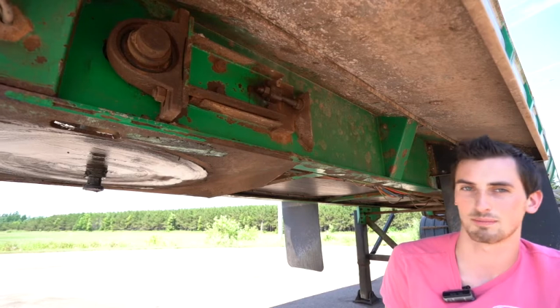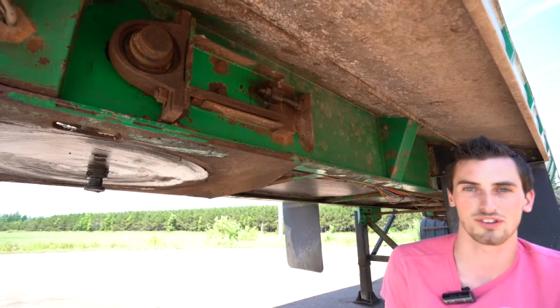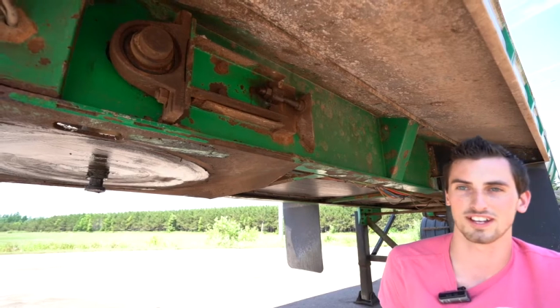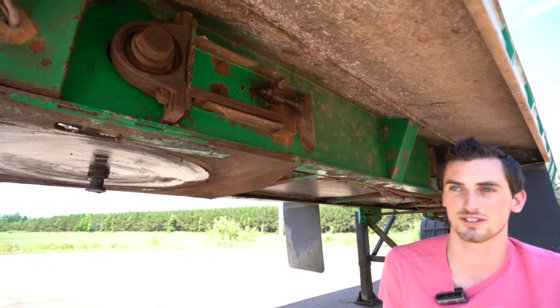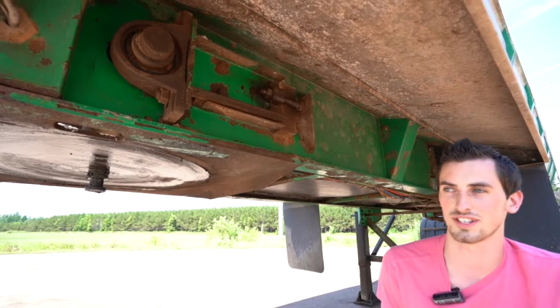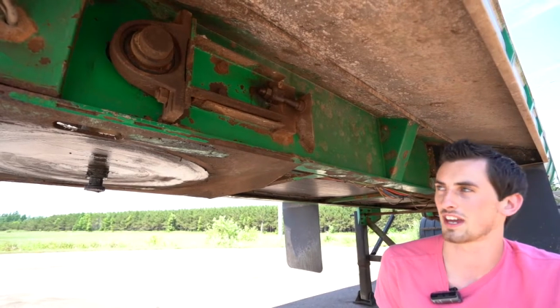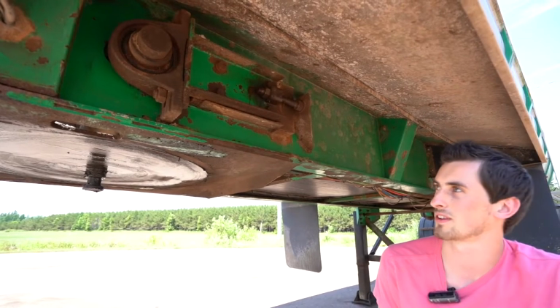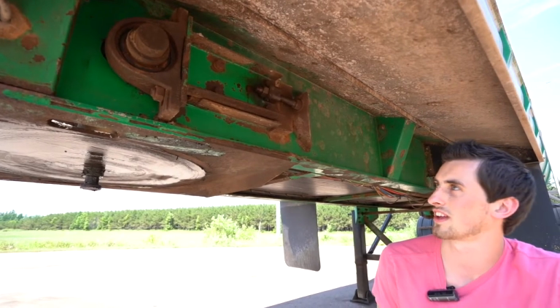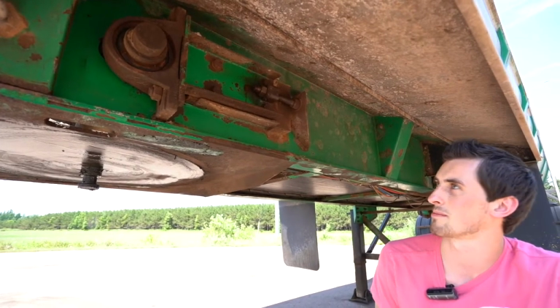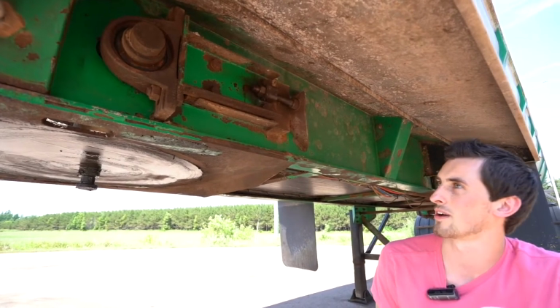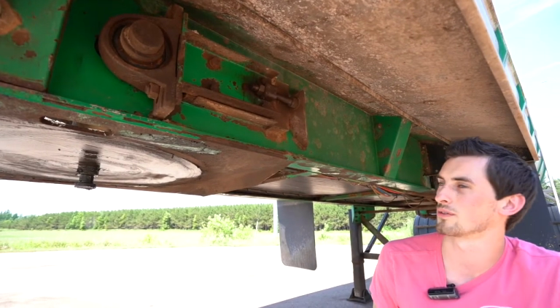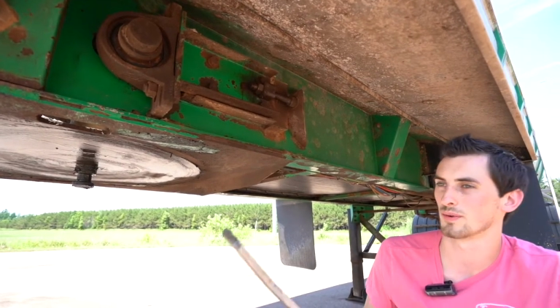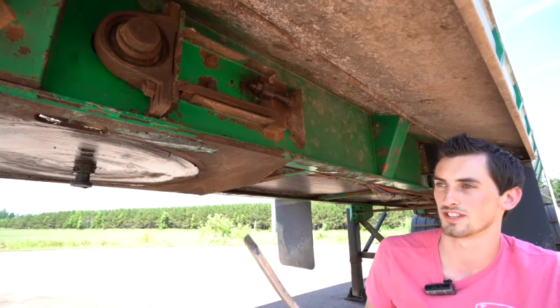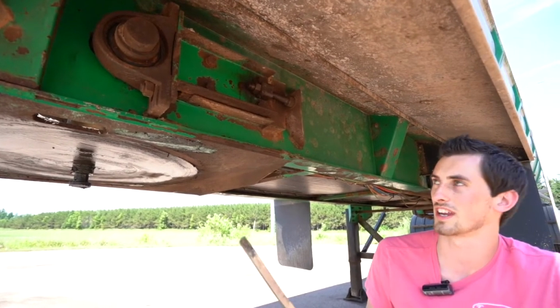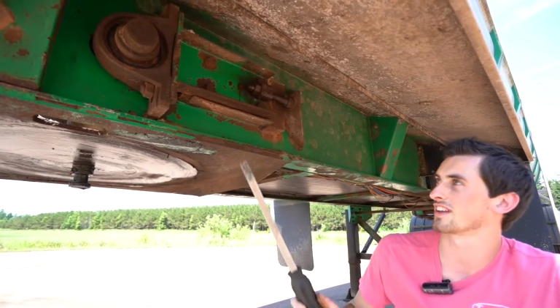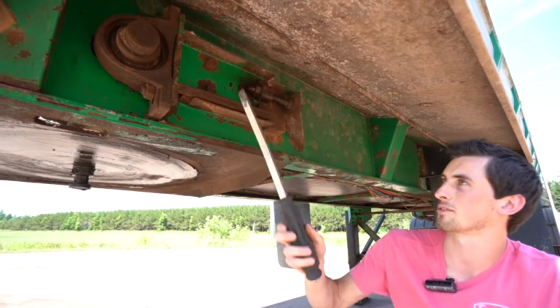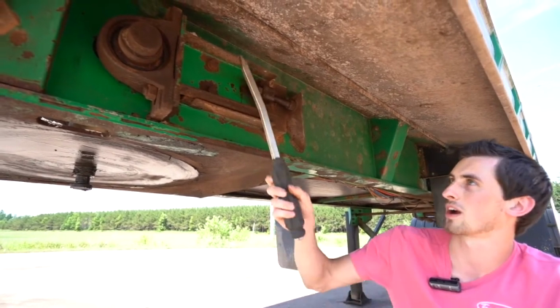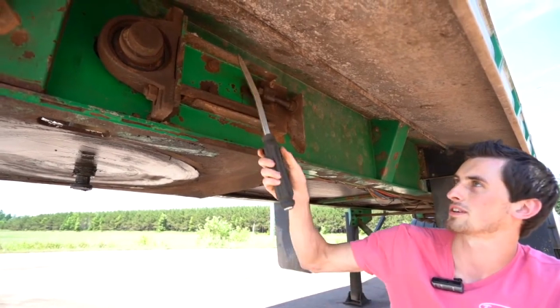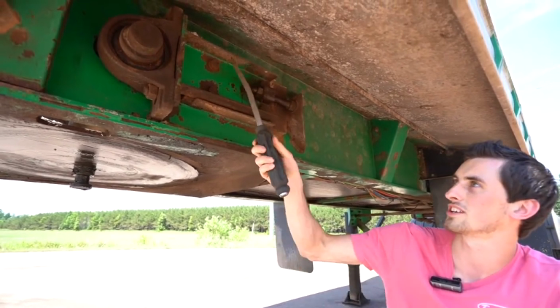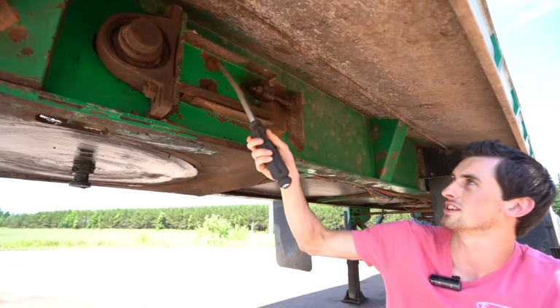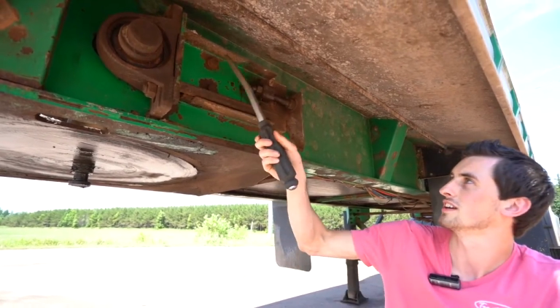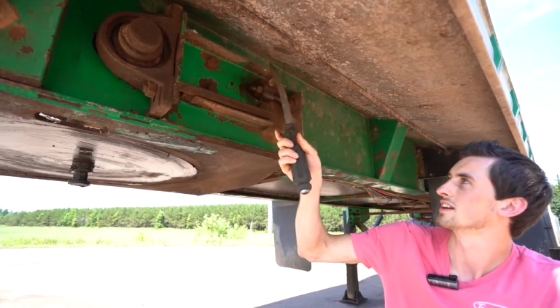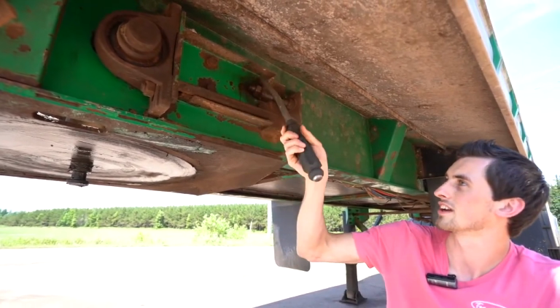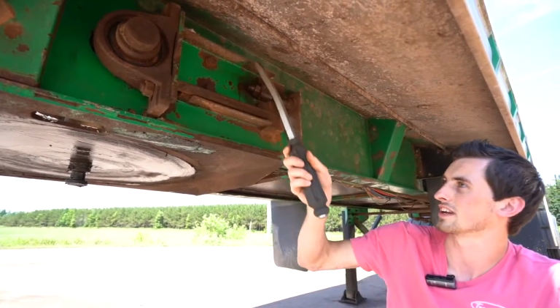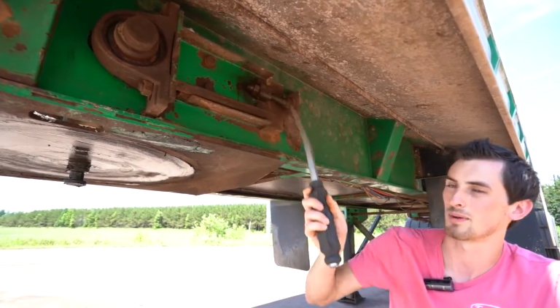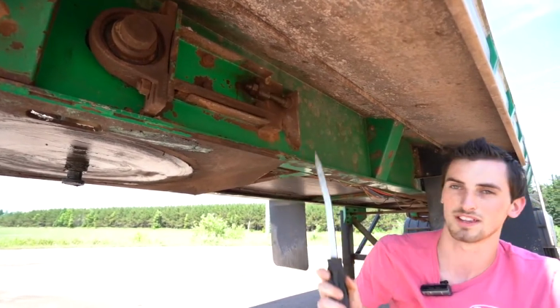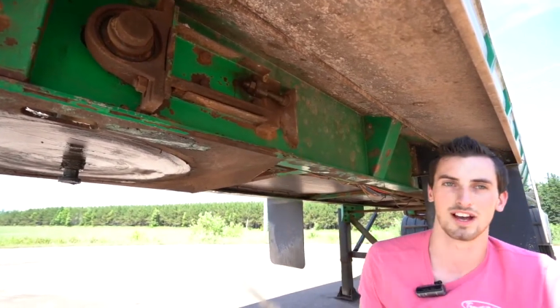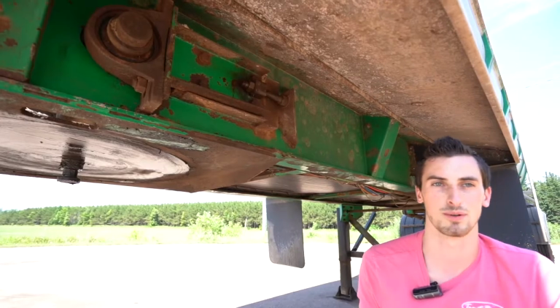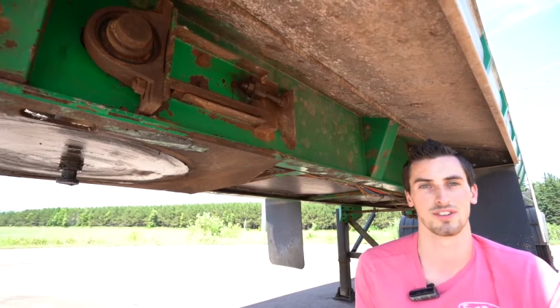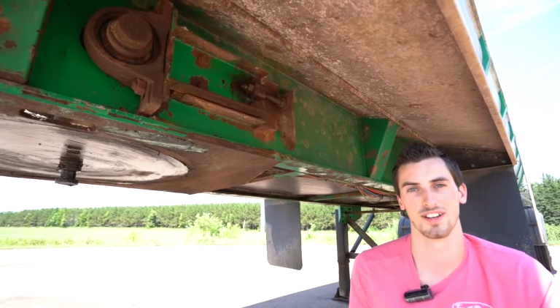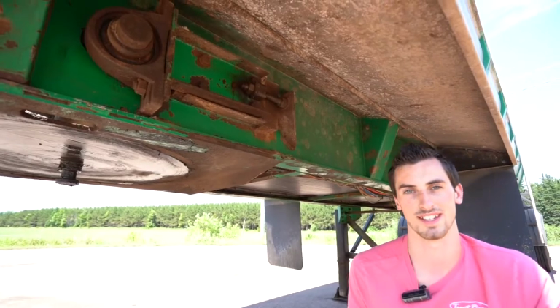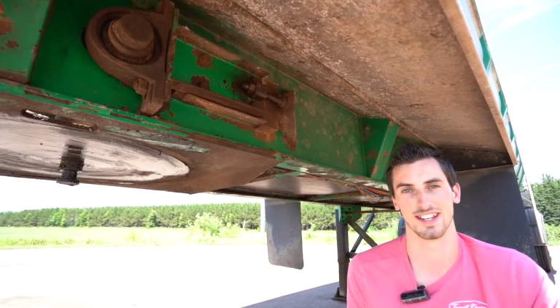You've got to do this to each side — both sides usually take about the same amount. When the chain is at its proper tension, tighten up all the lock bolts and nuts again.